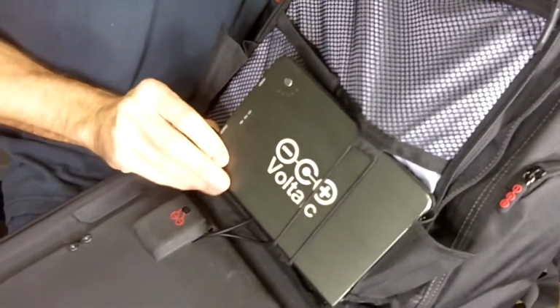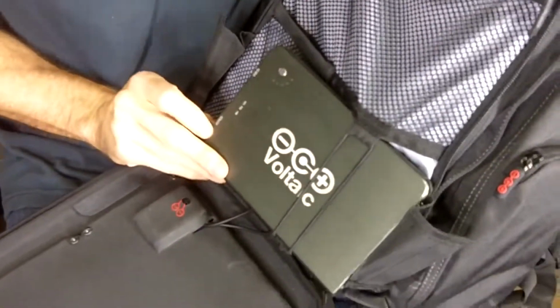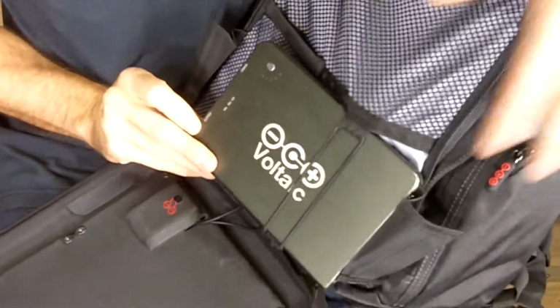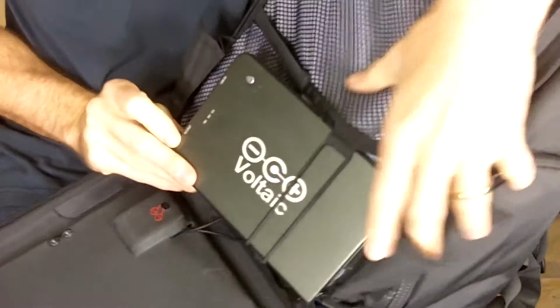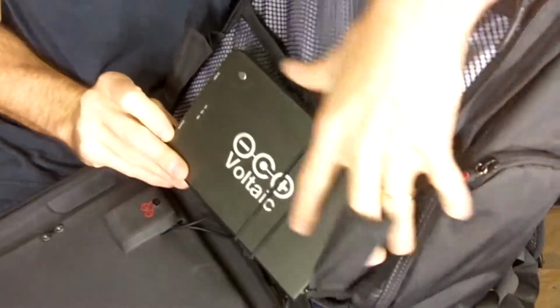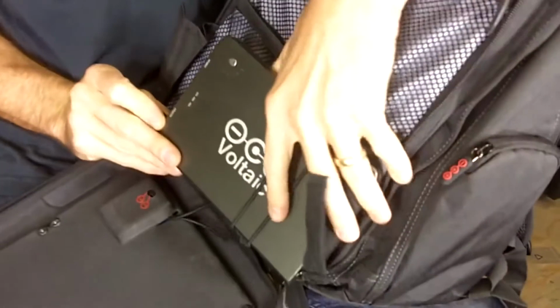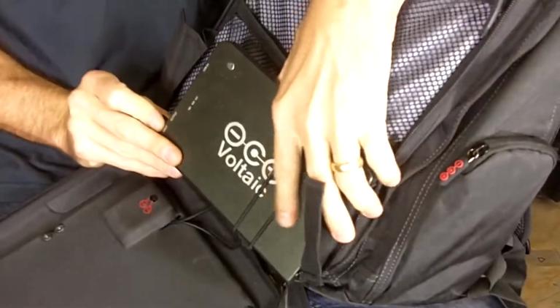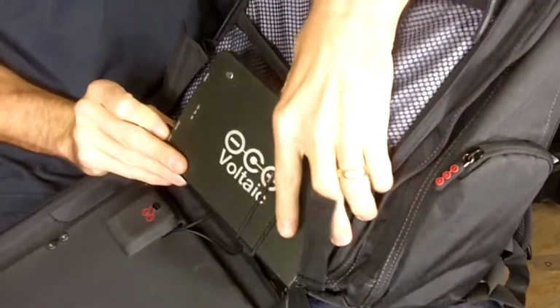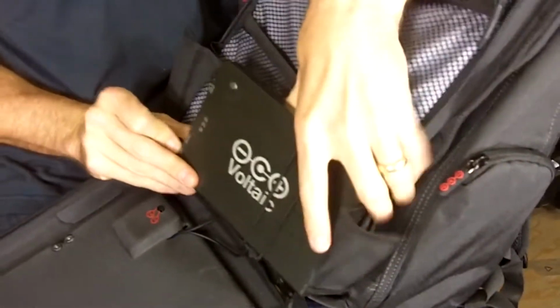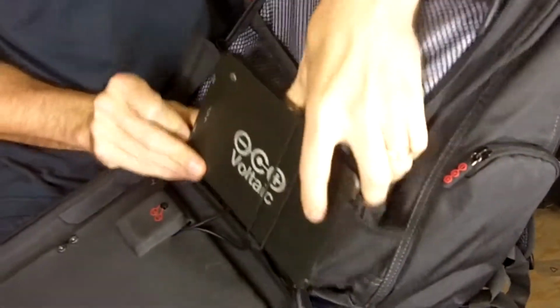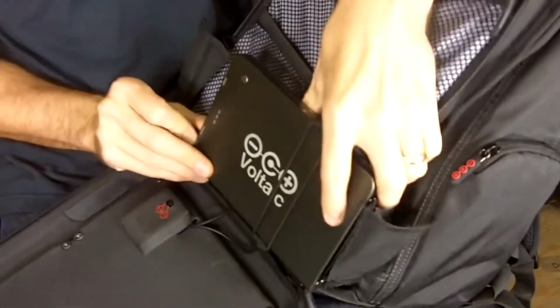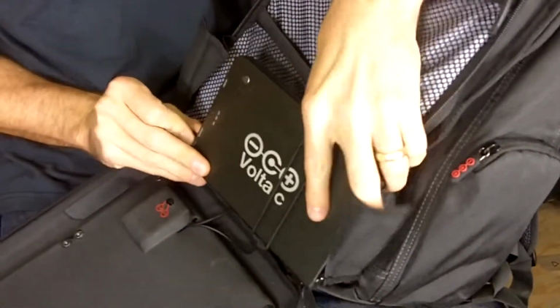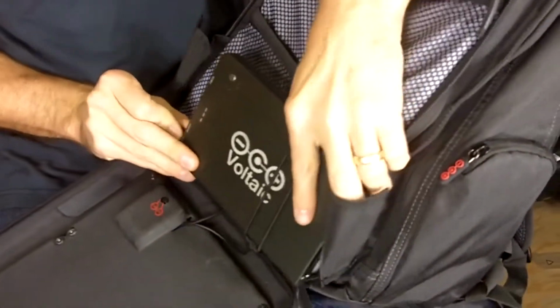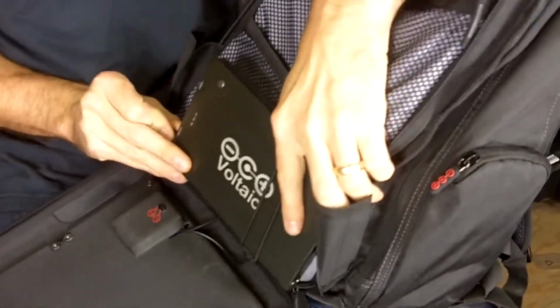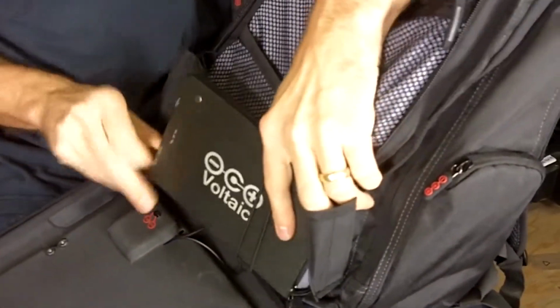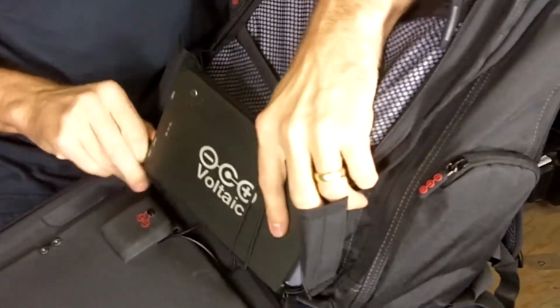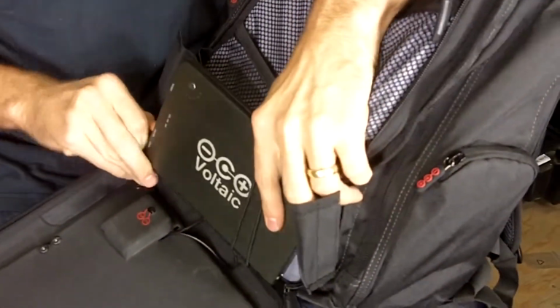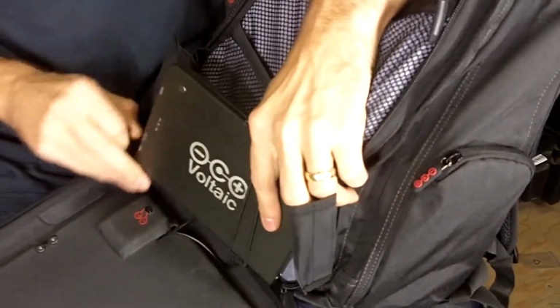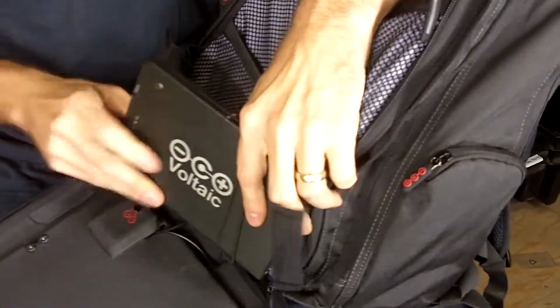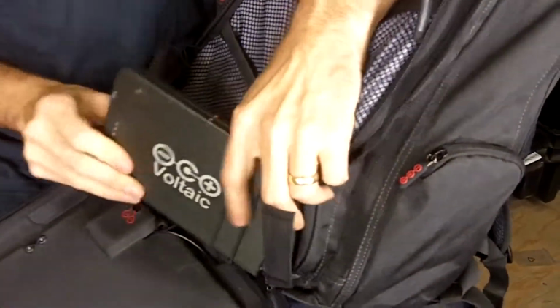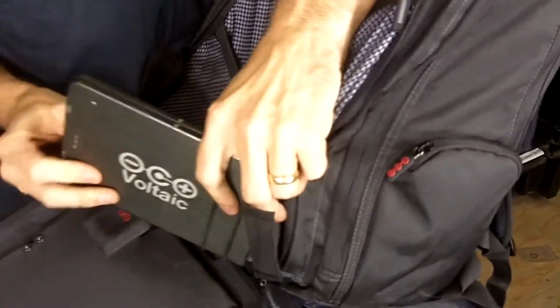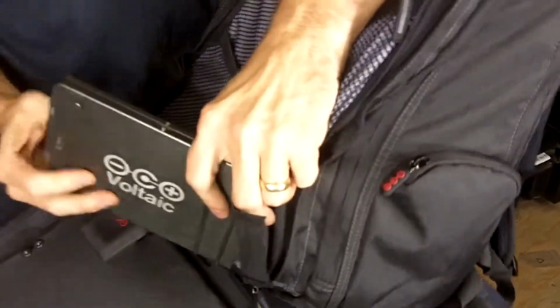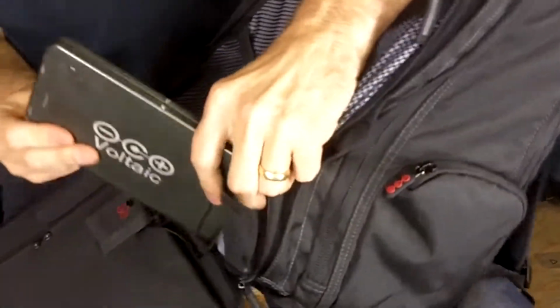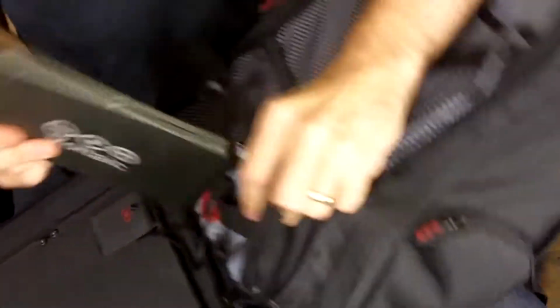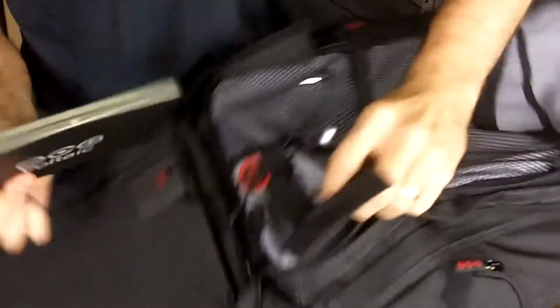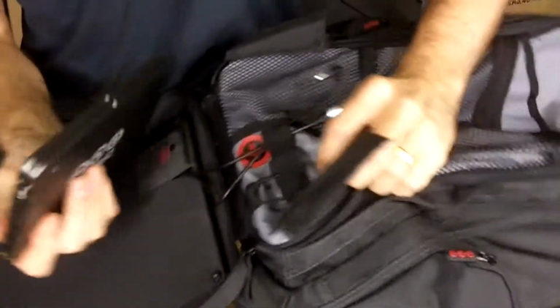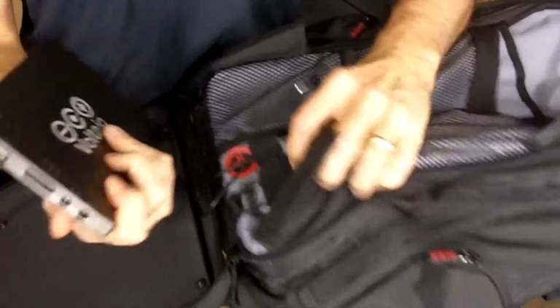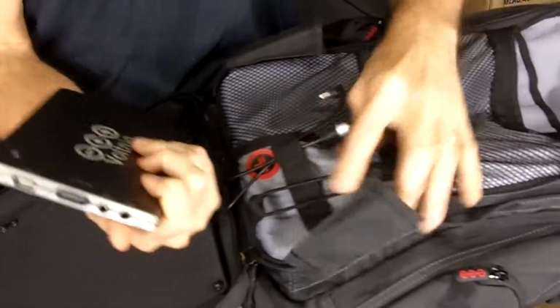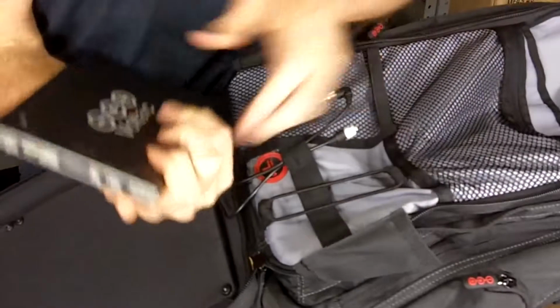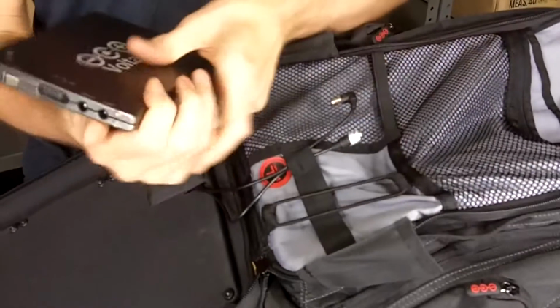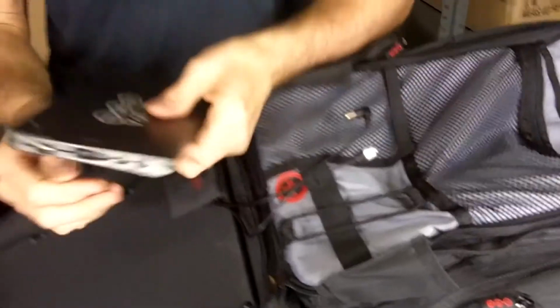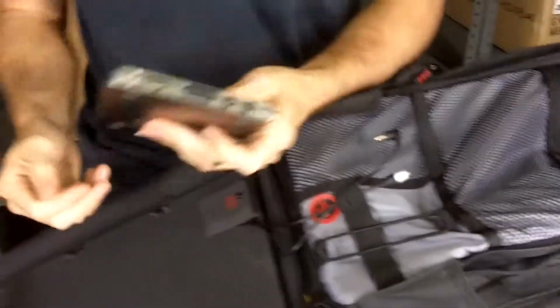So how would you charge your device? Once this battery is full, you can pretty much charge whatever you want whenever you want.